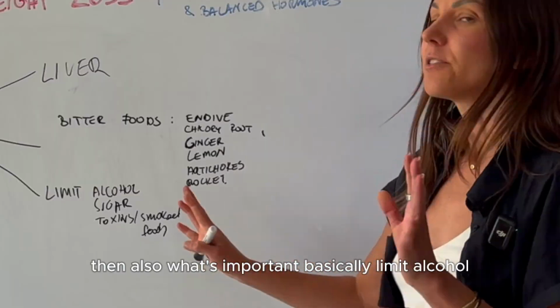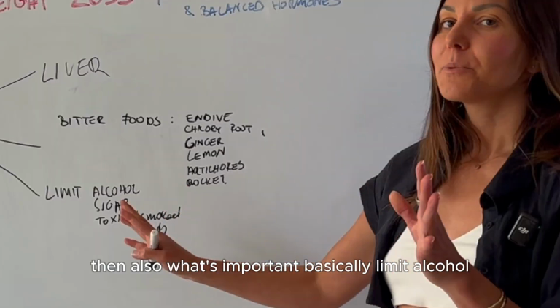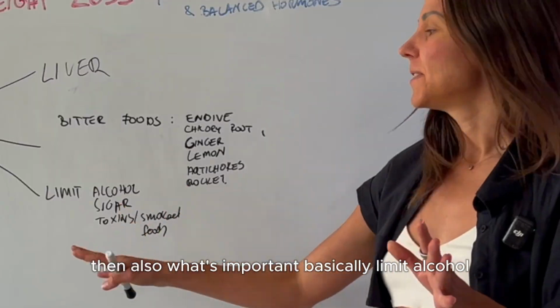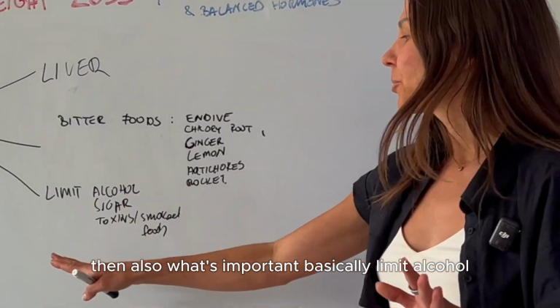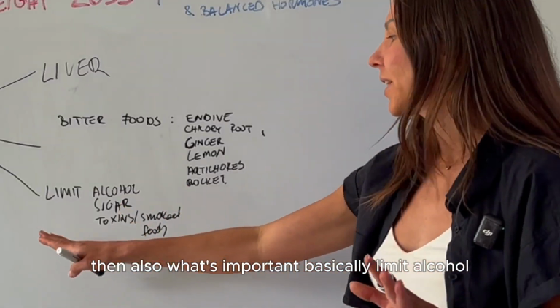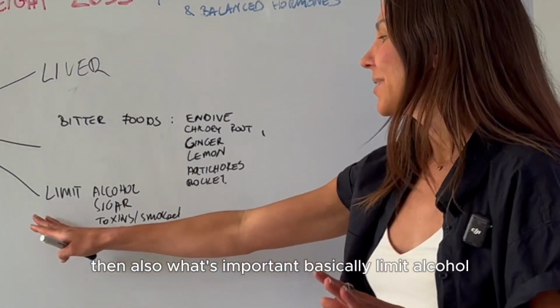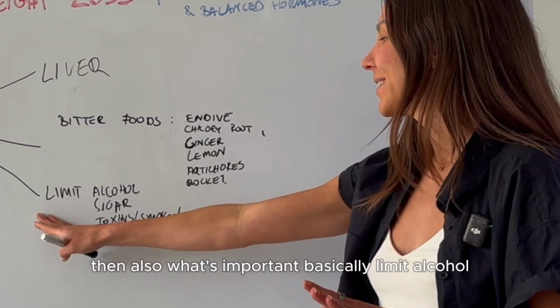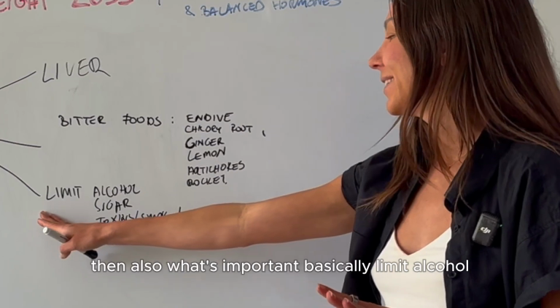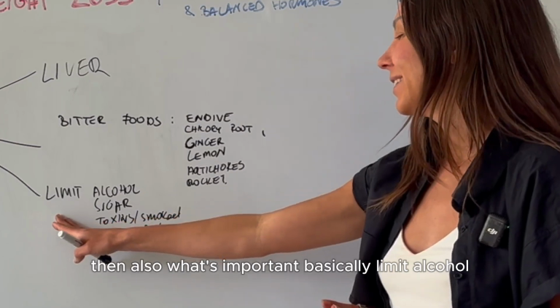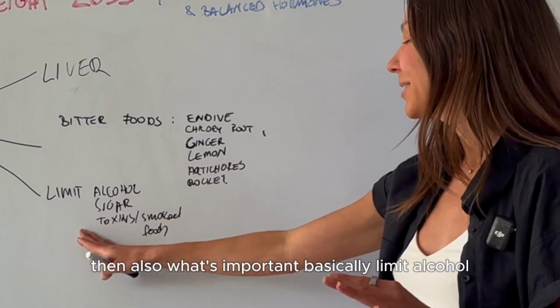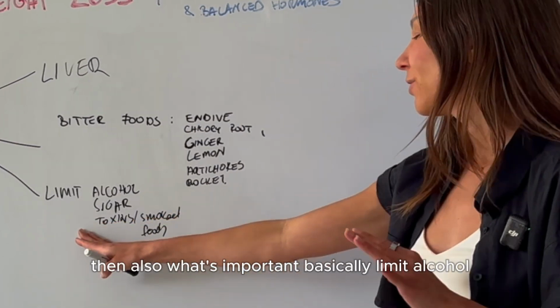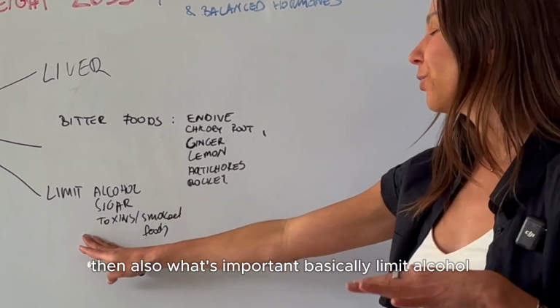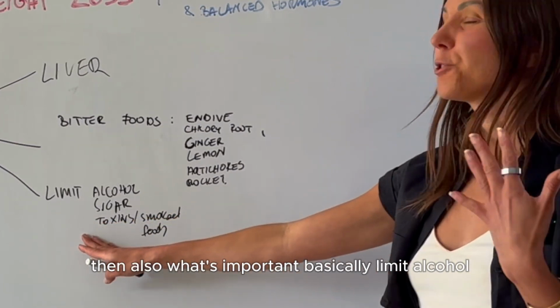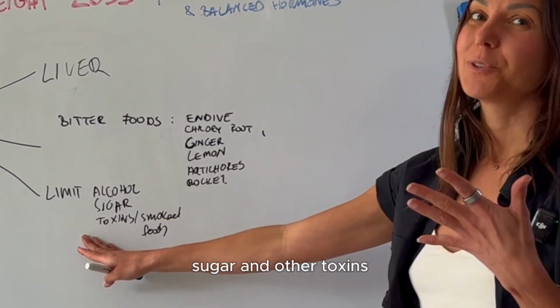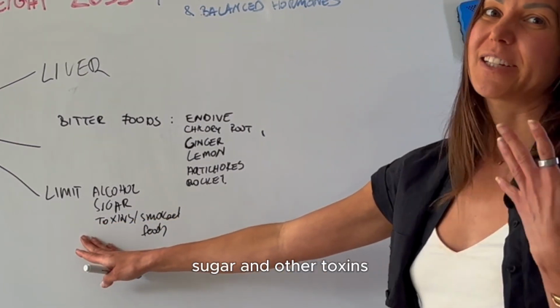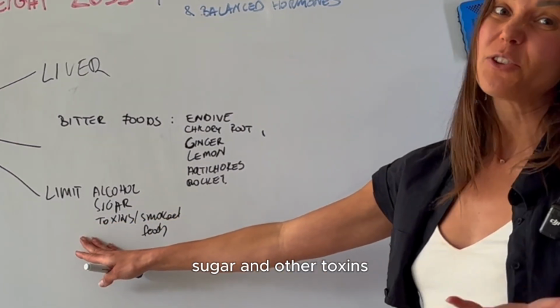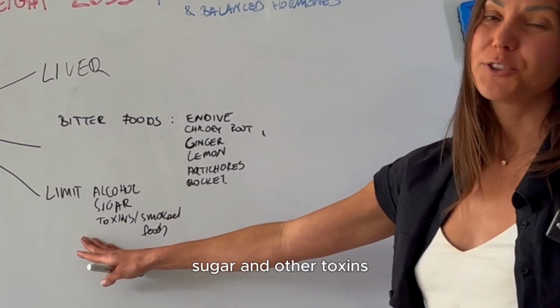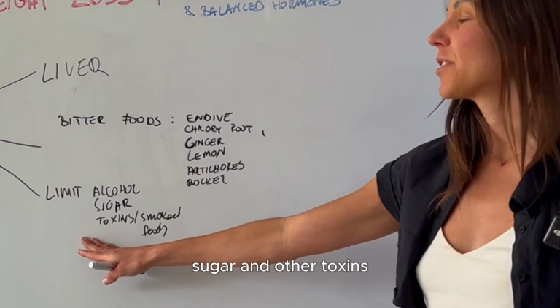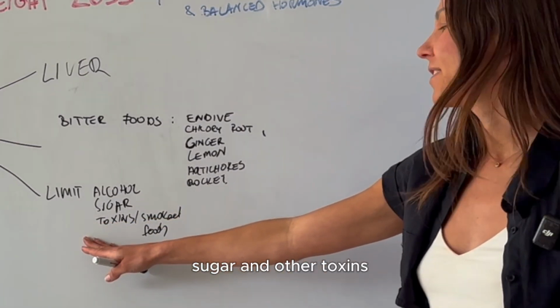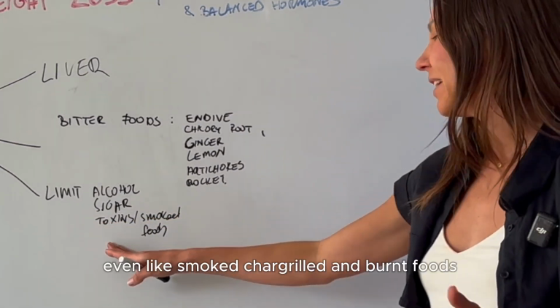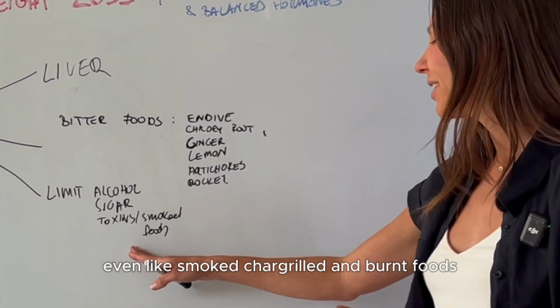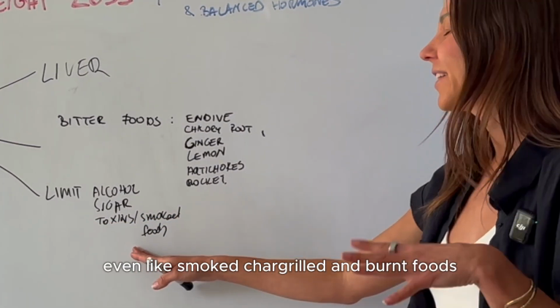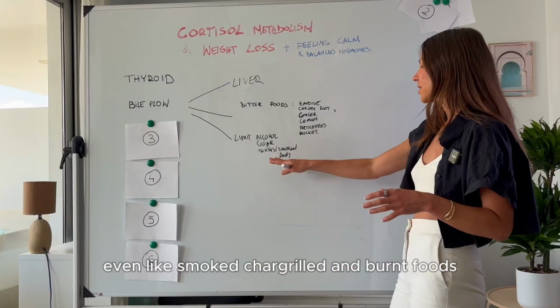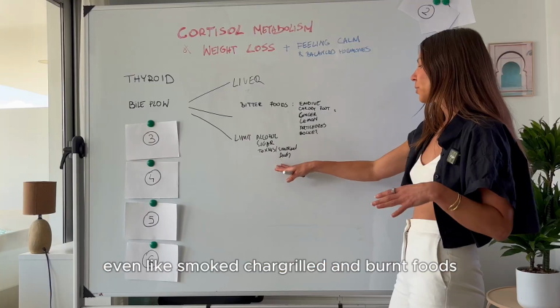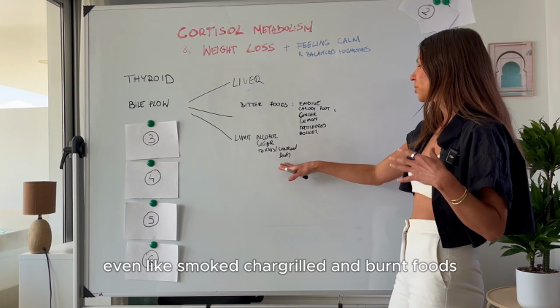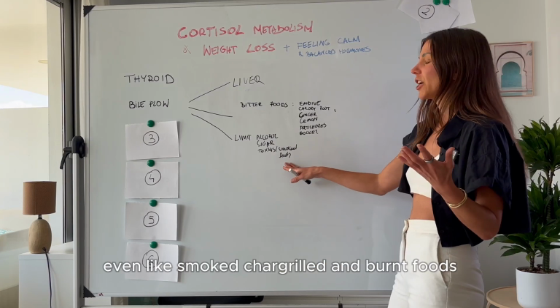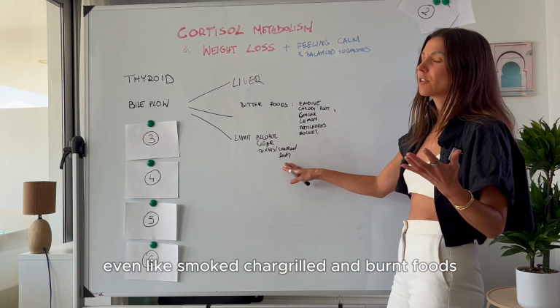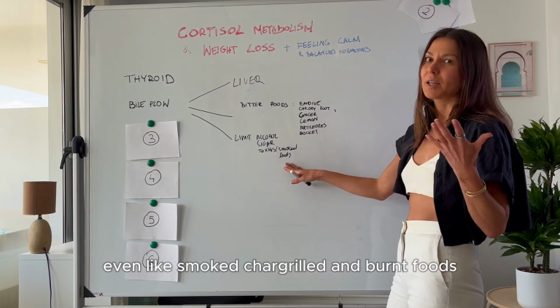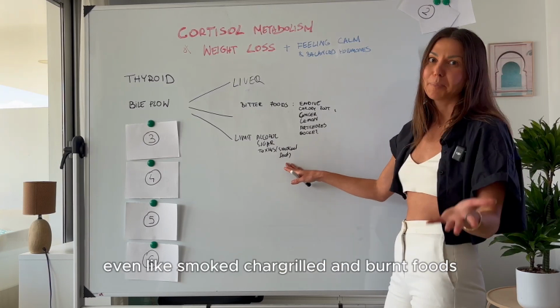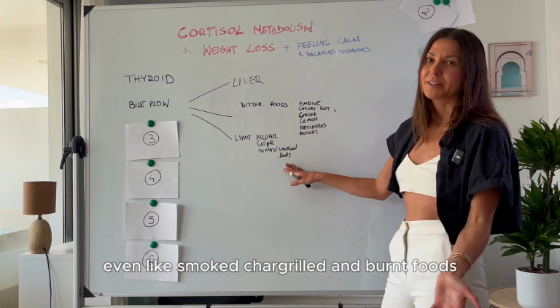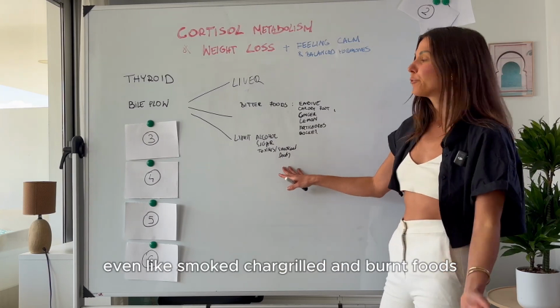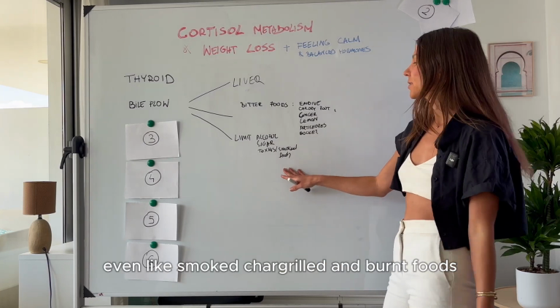Also importantly, limit alcohol, sugar, and other toxins — including smoke, char, and burned foods — as these burden the liver and impair bile flow.